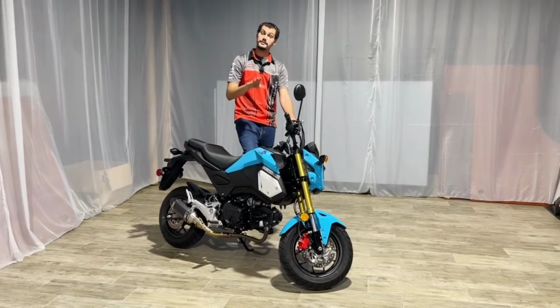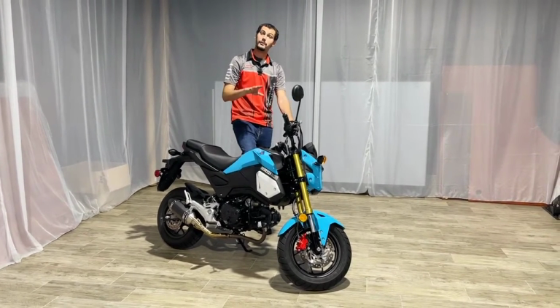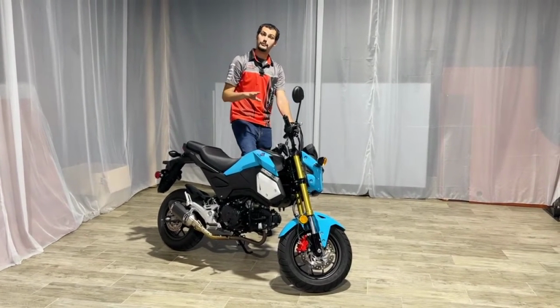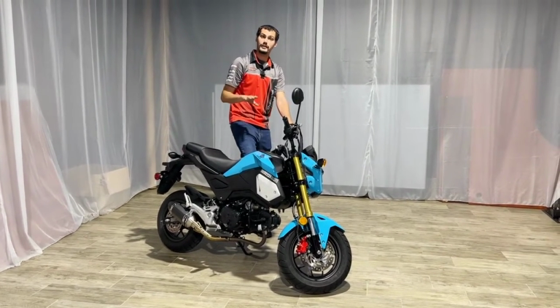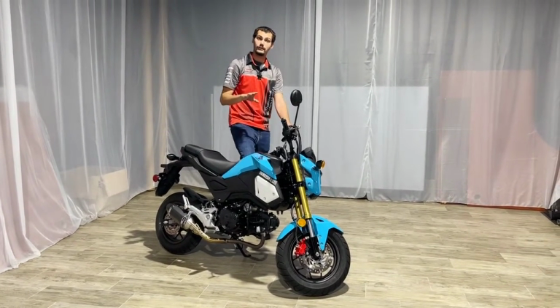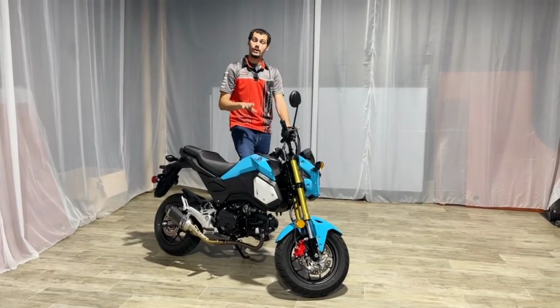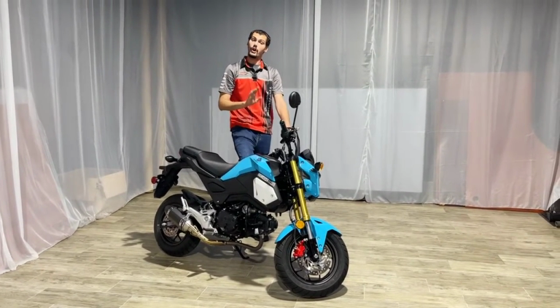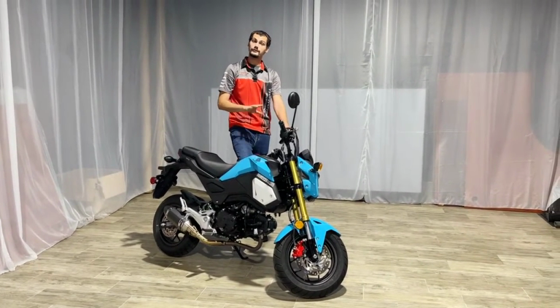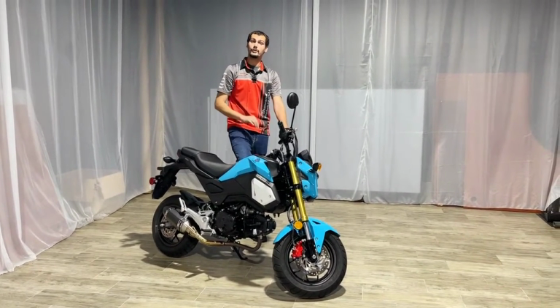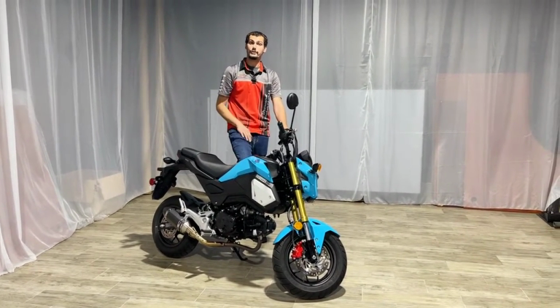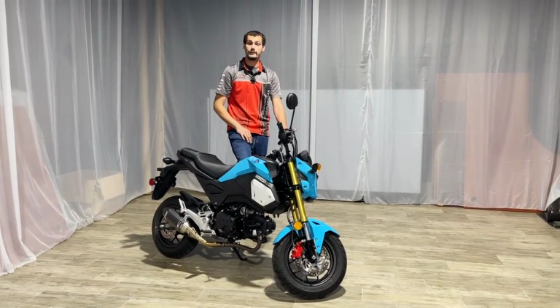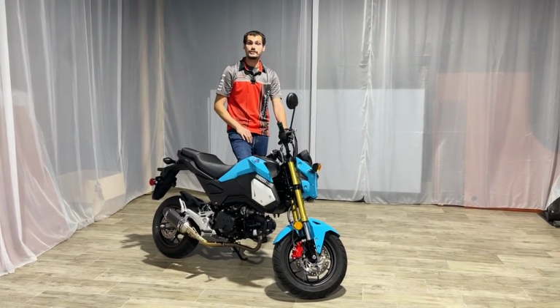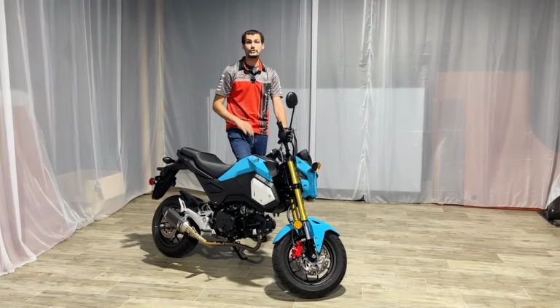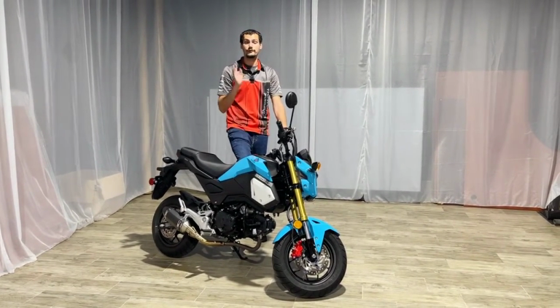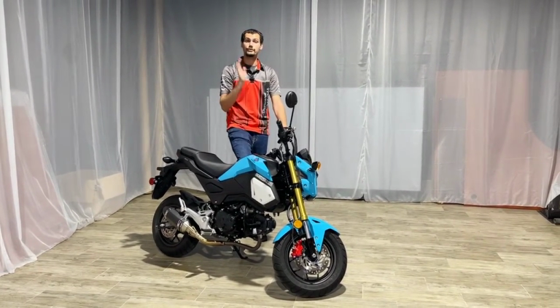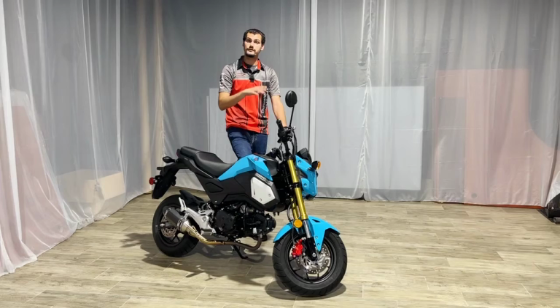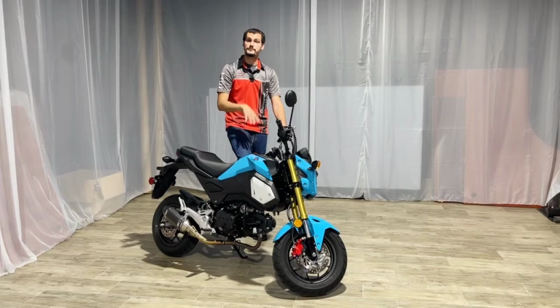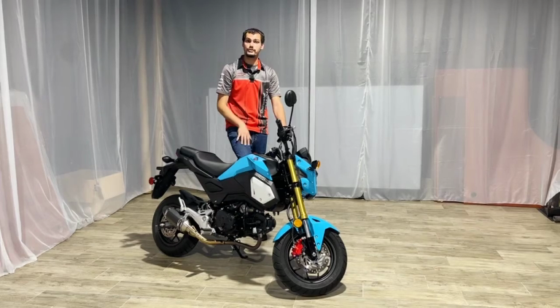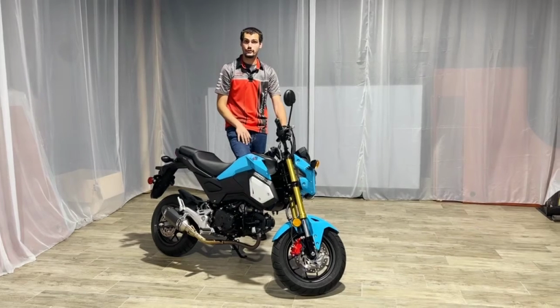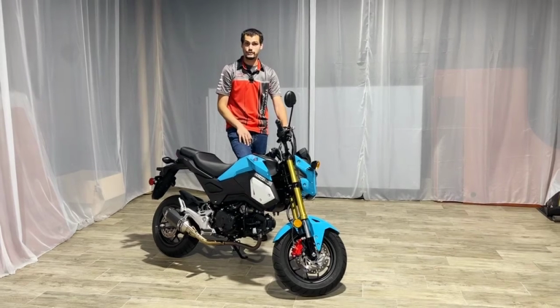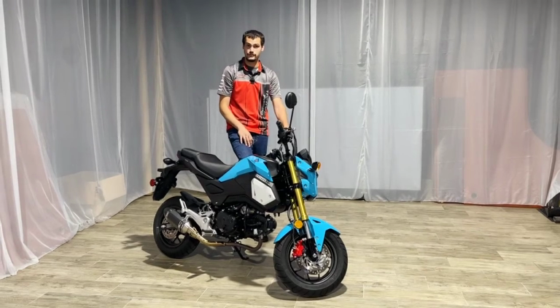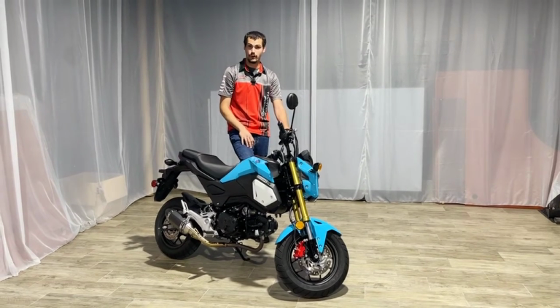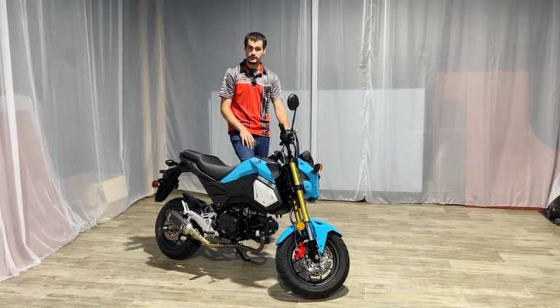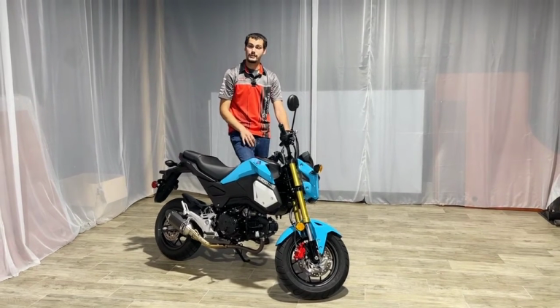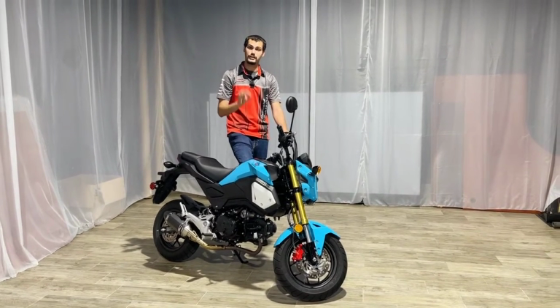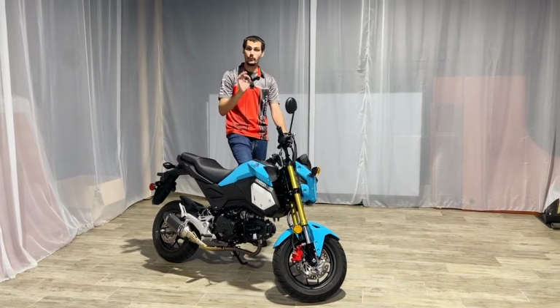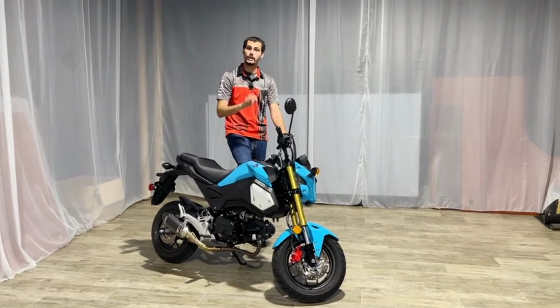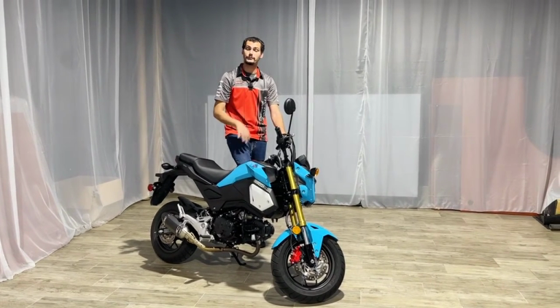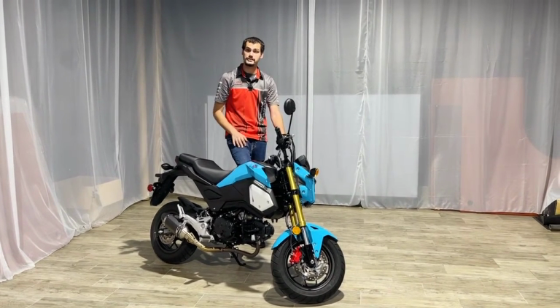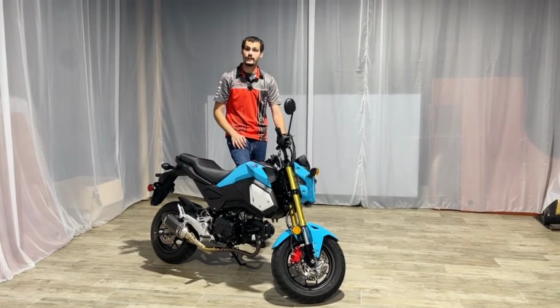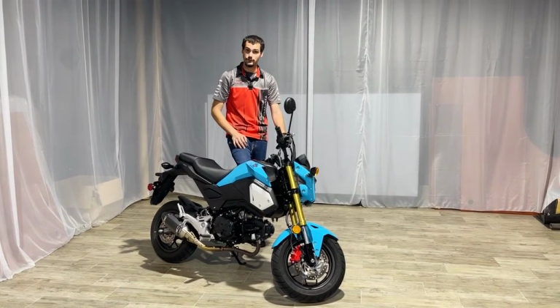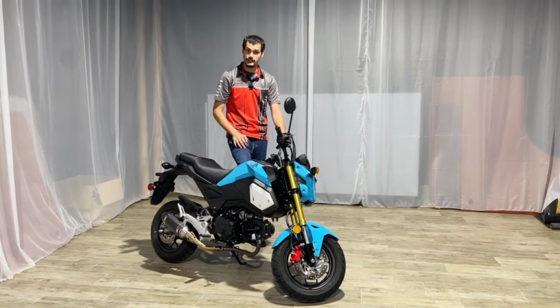One thing I want to point out: all of our pre-owned bikes go through a full service inspection through our service department to make sure they are 100% ready for sale.